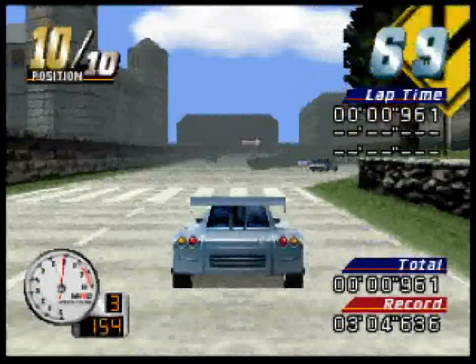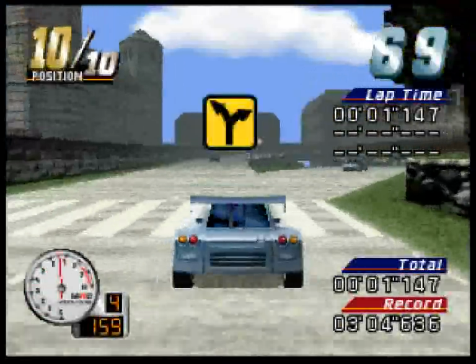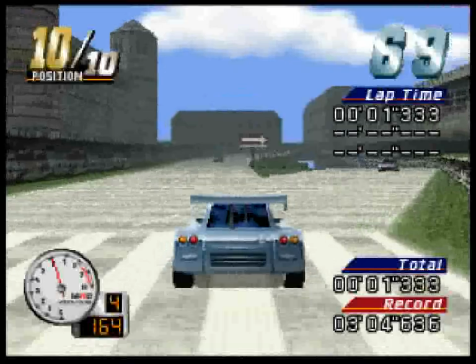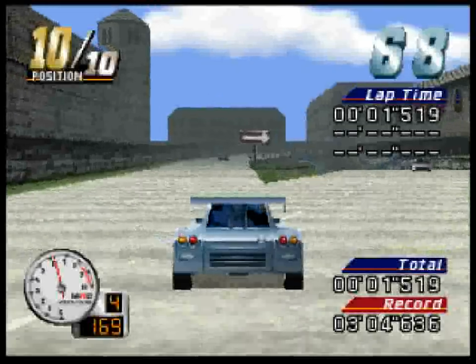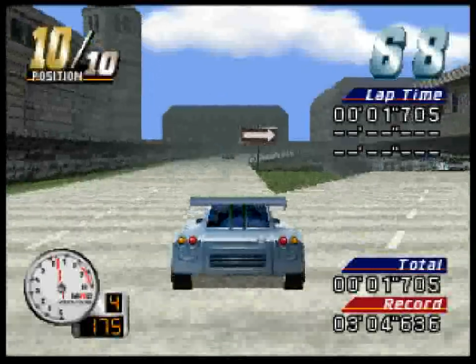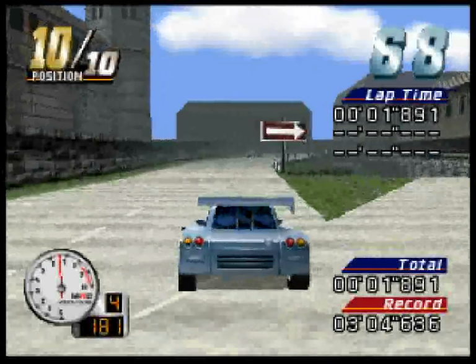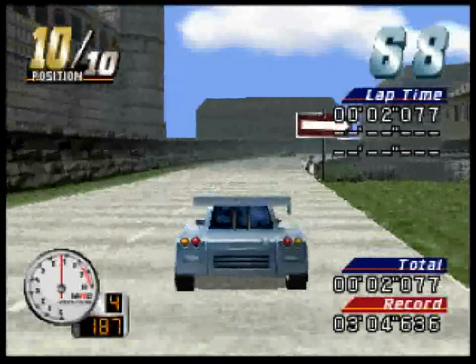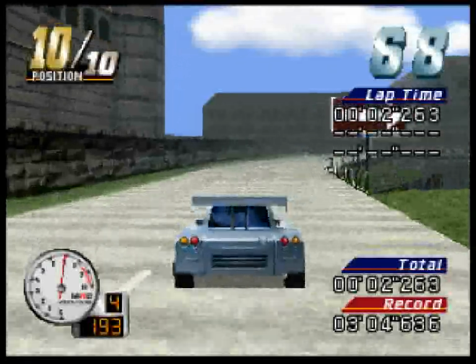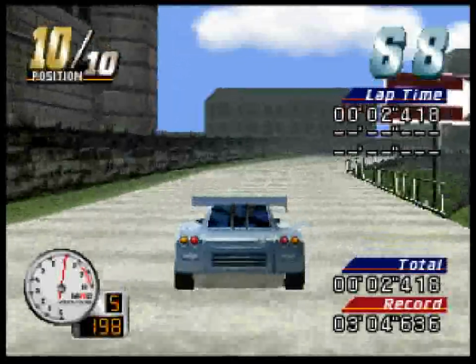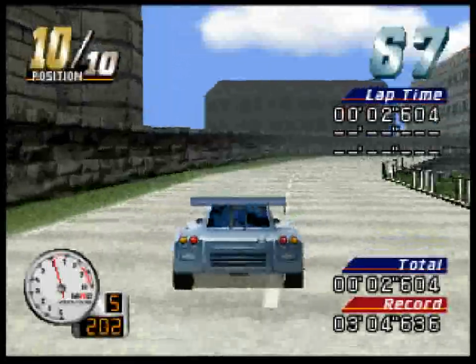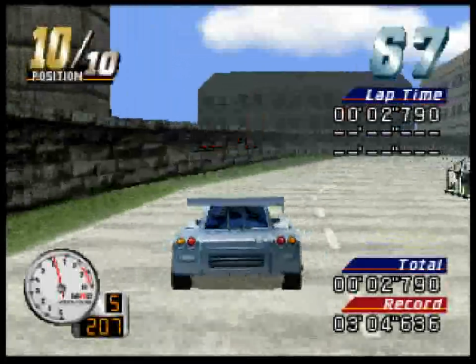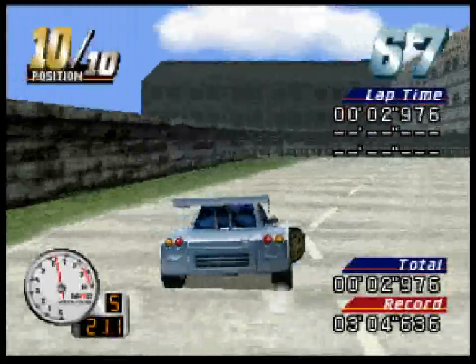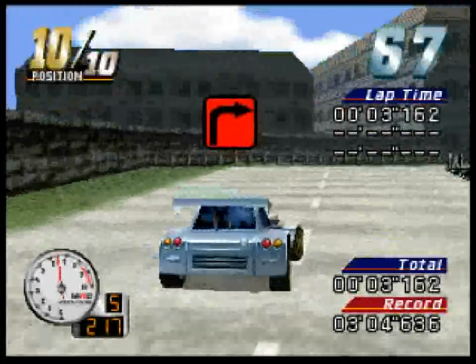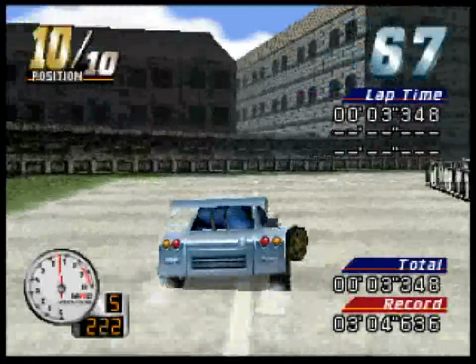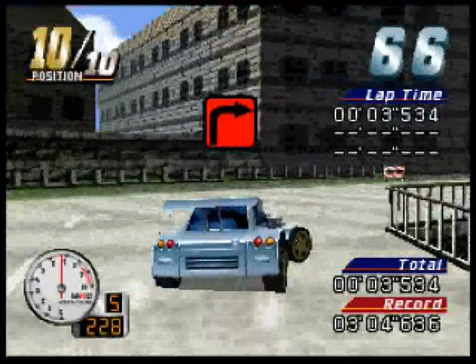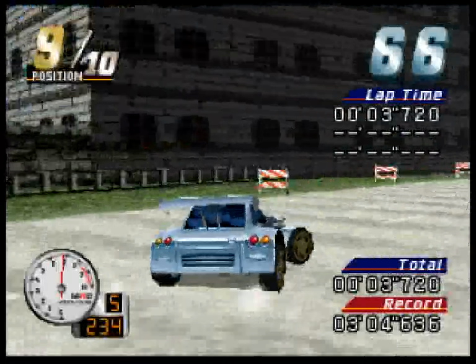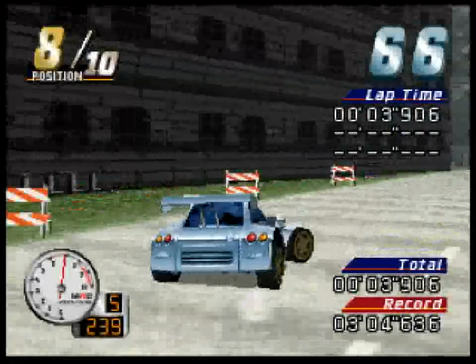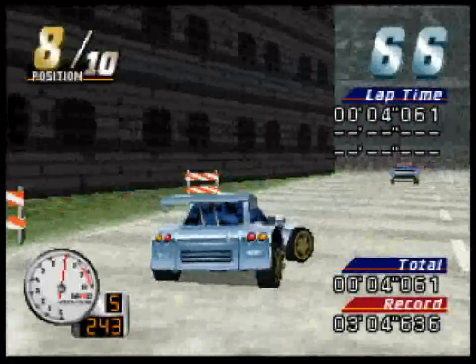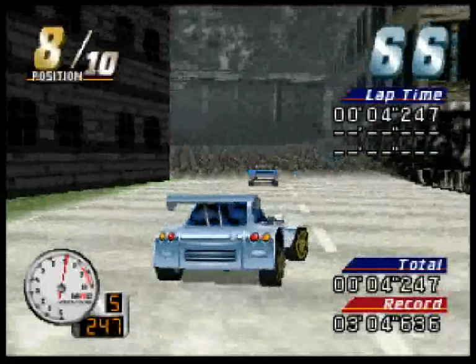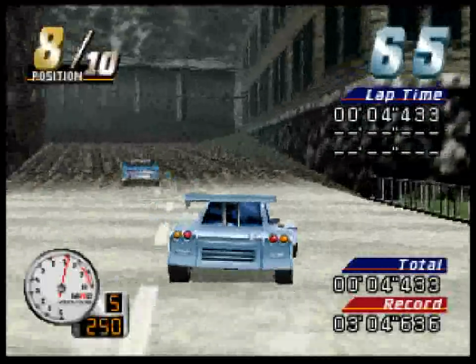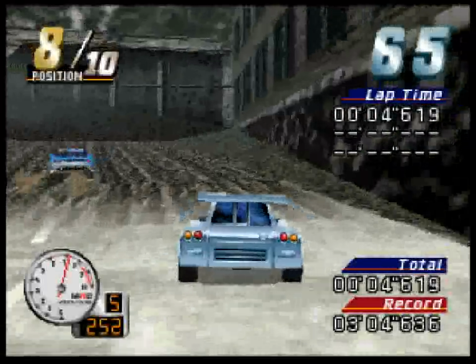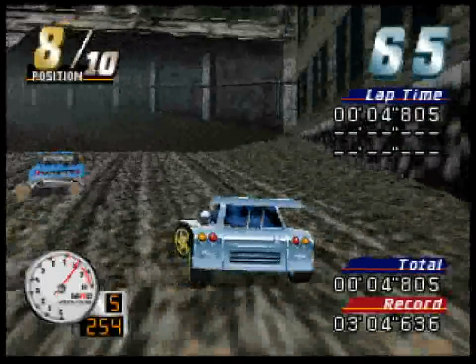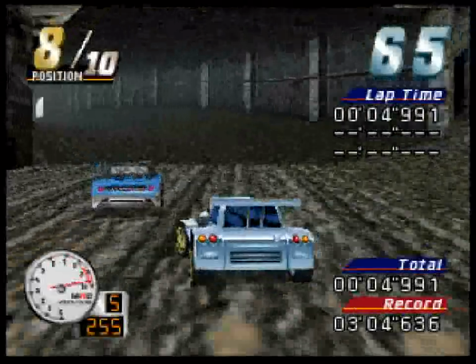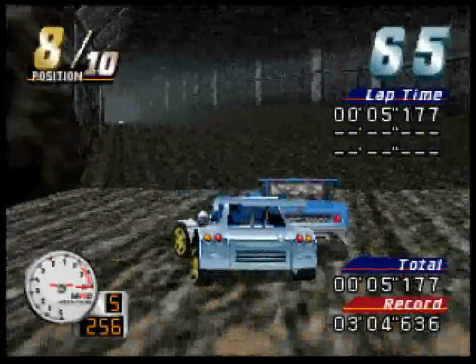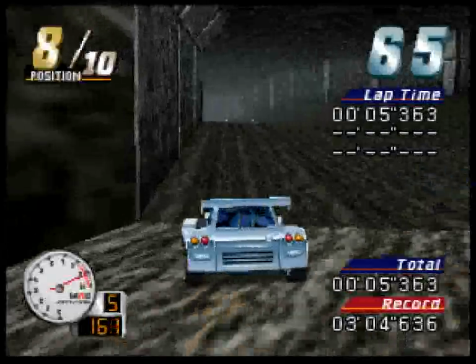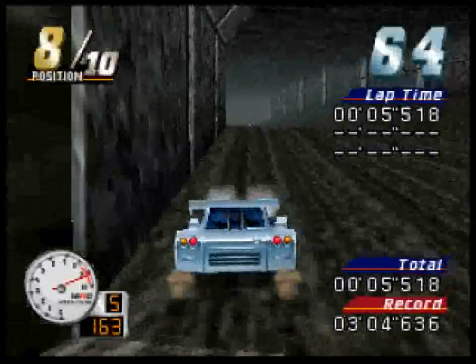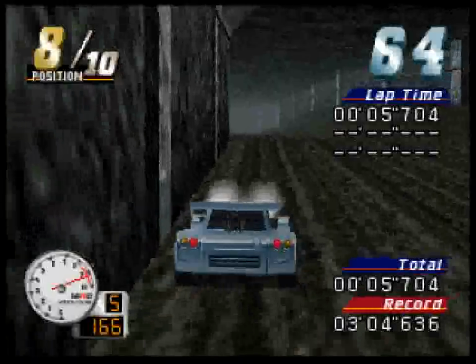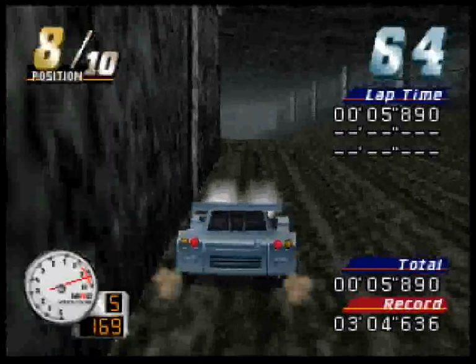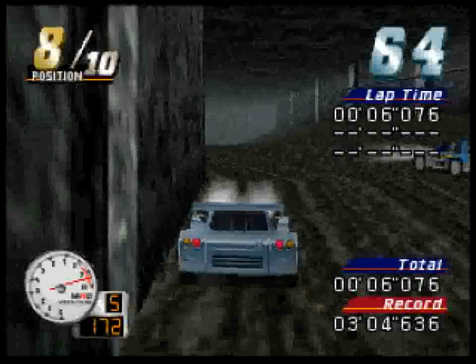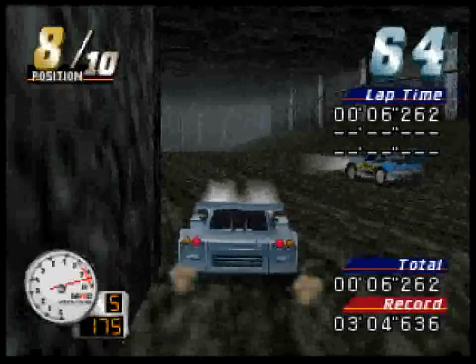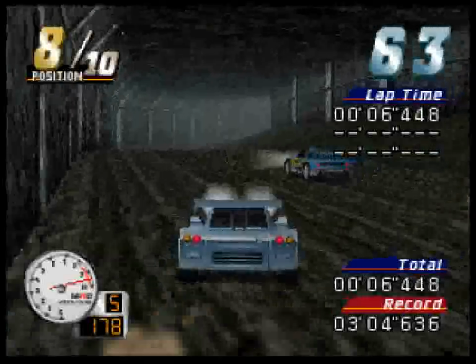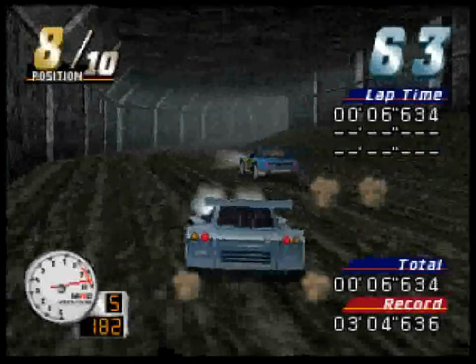Coming up to a forkspoon. Sharp right turn. Wow, he does it!